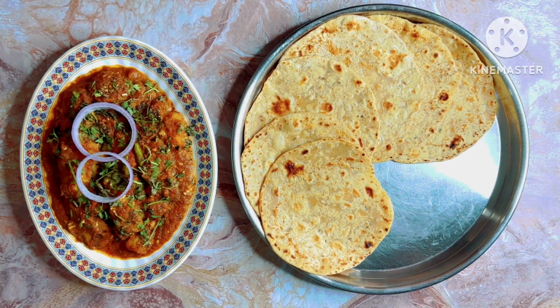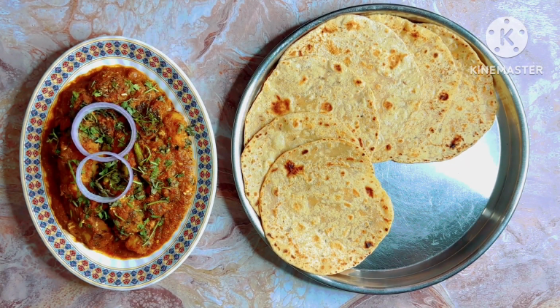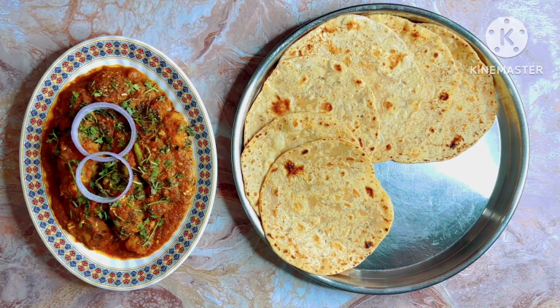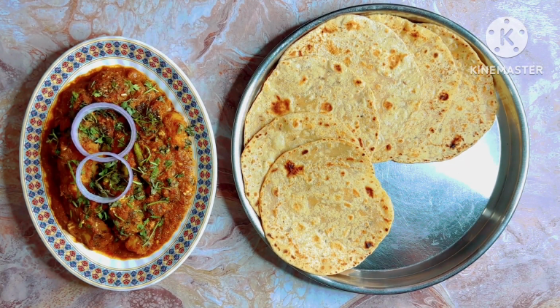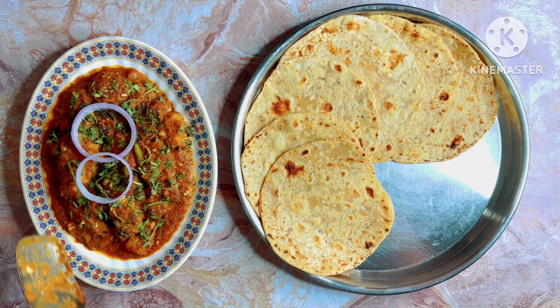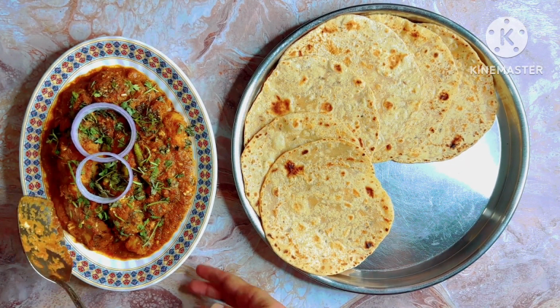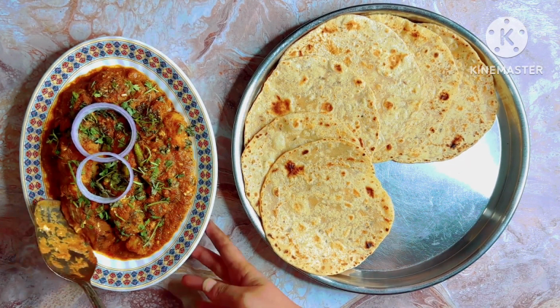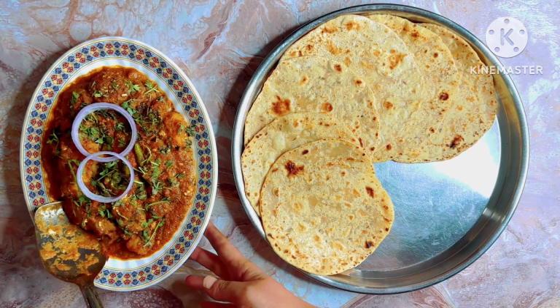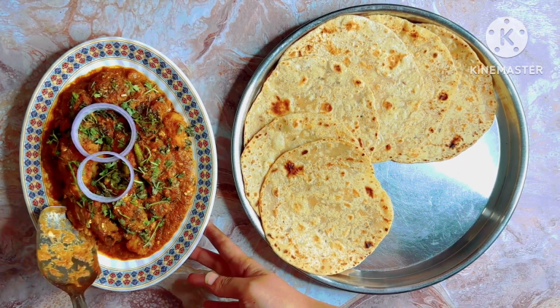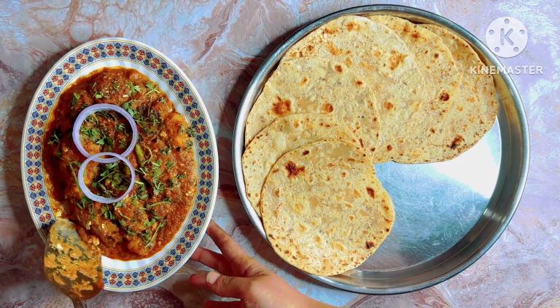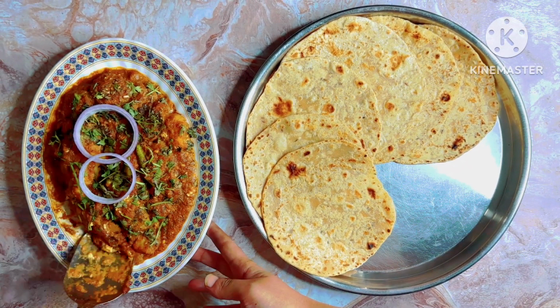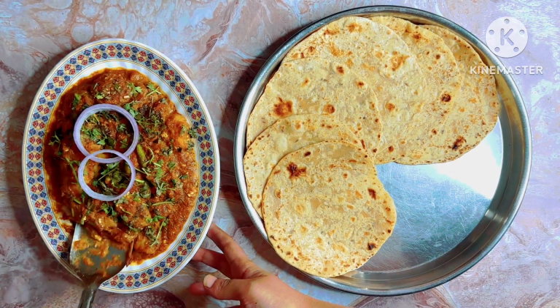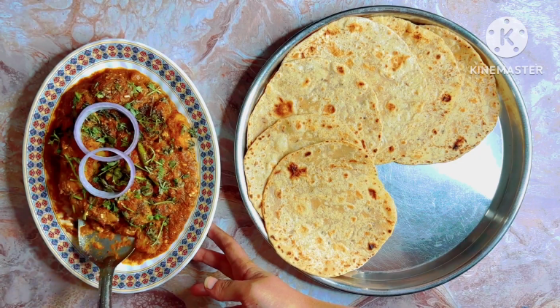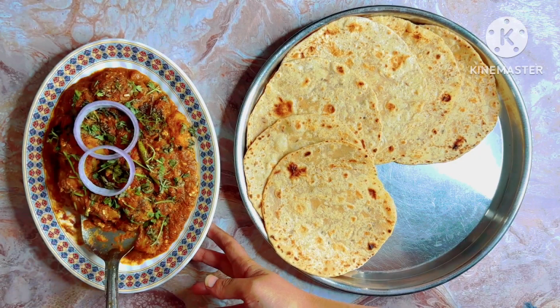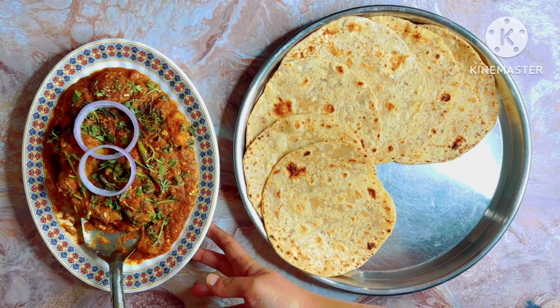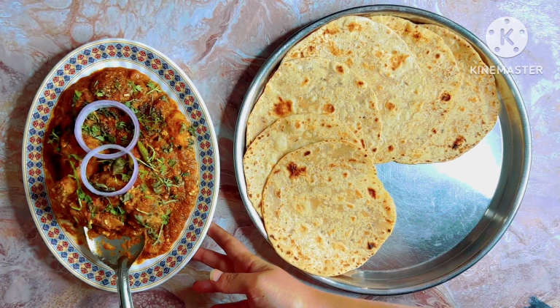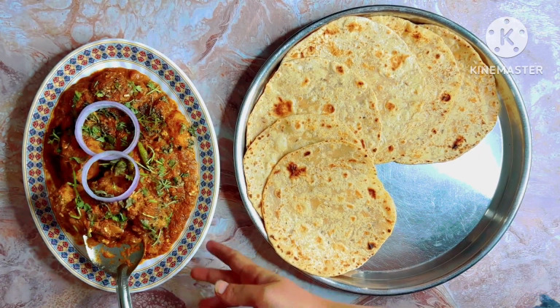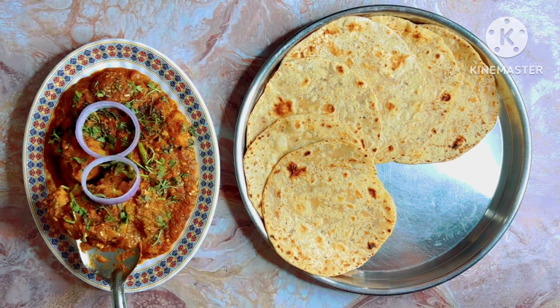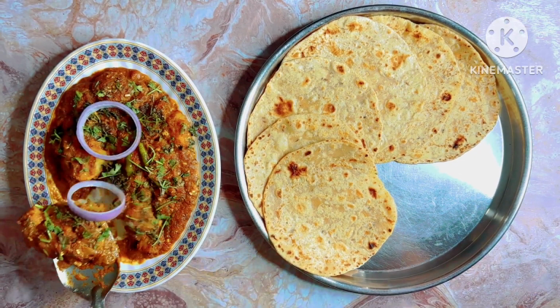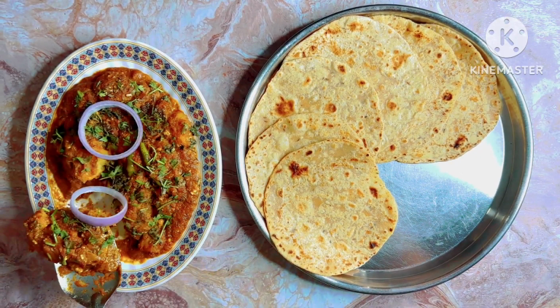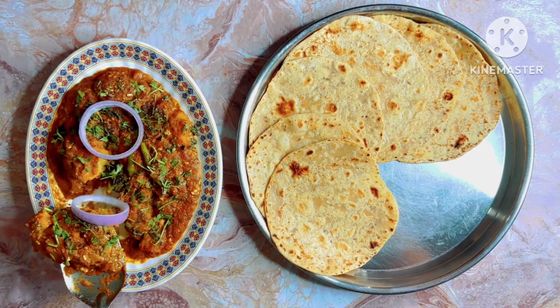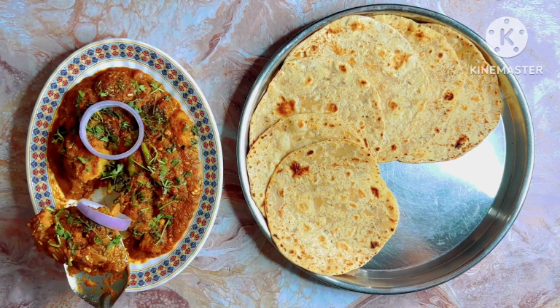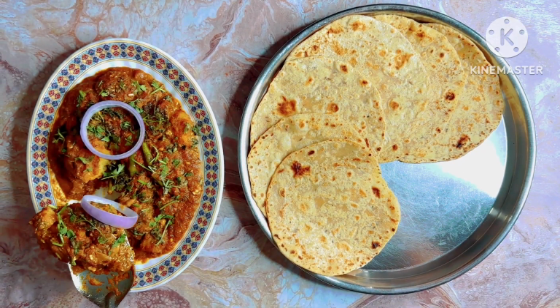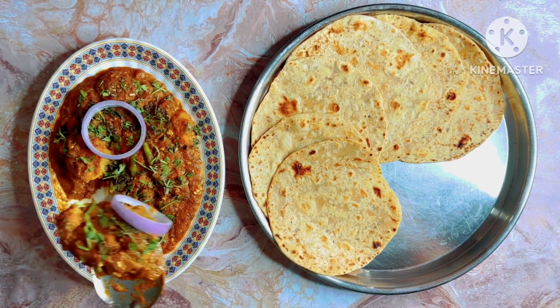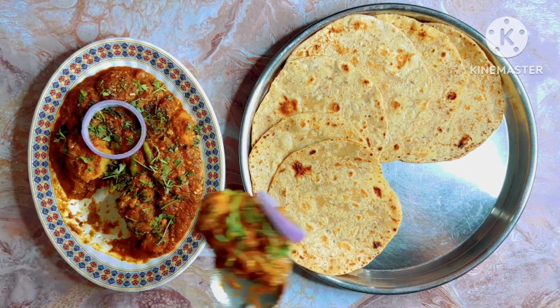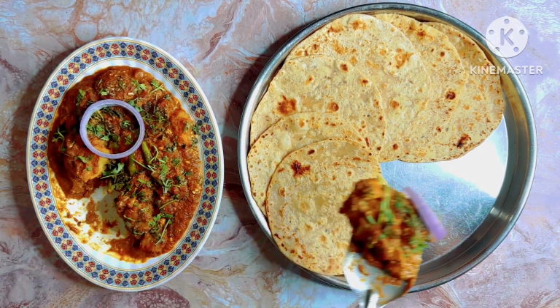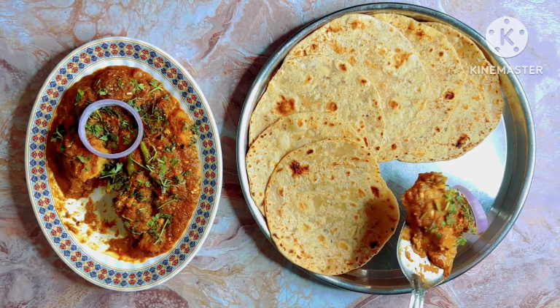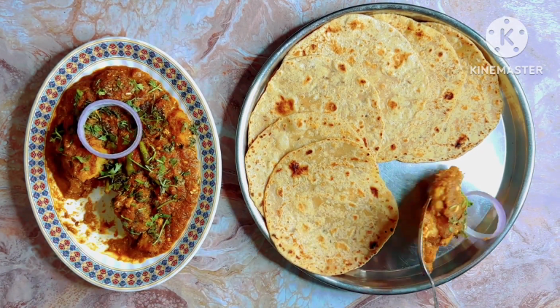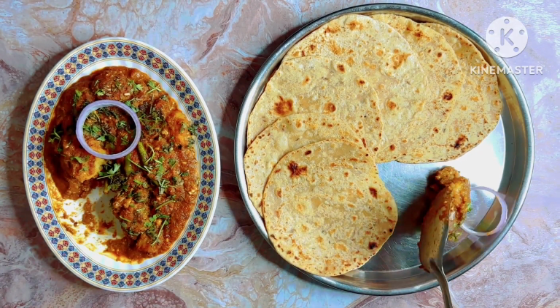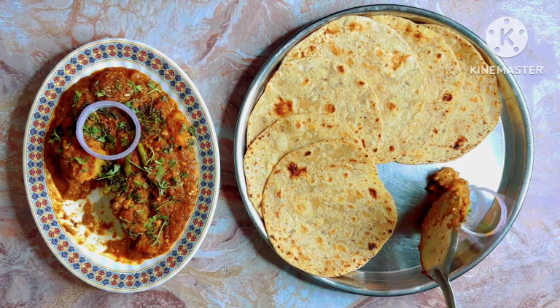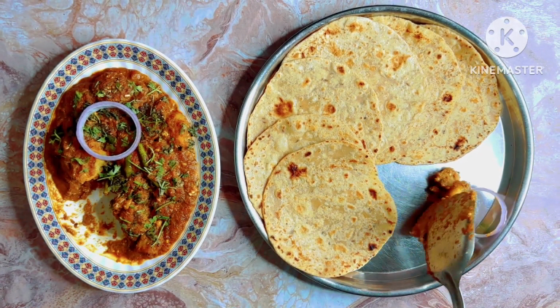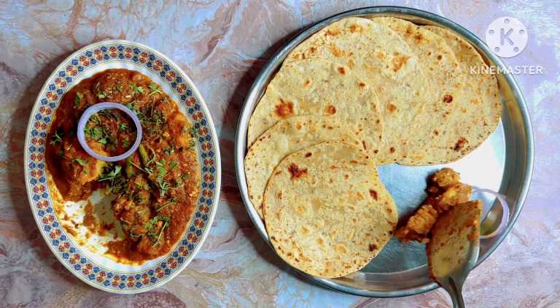If you want to see the recipe, subscribe to this channel. It's a lot of help from this channel.